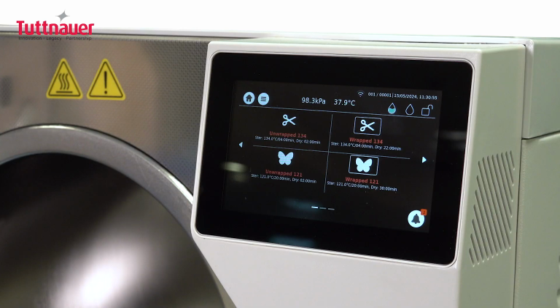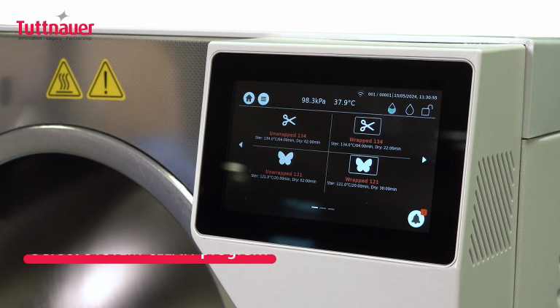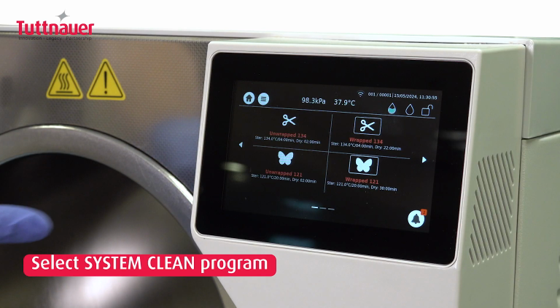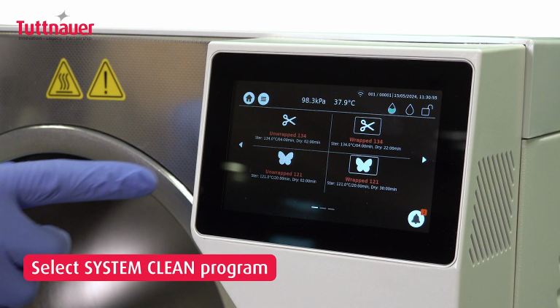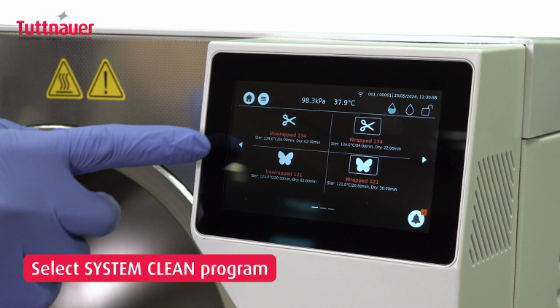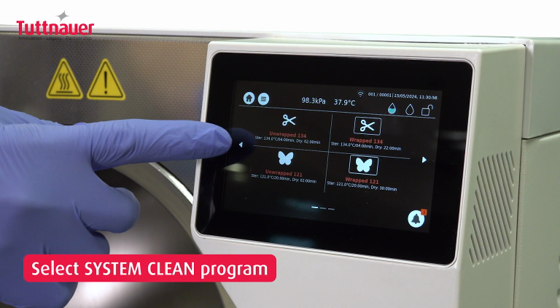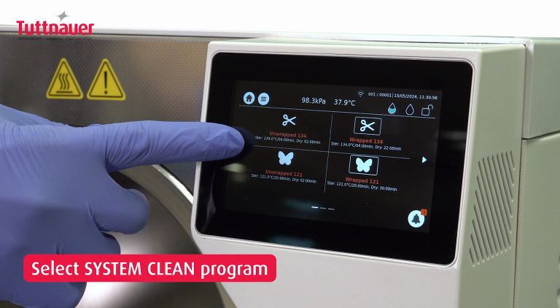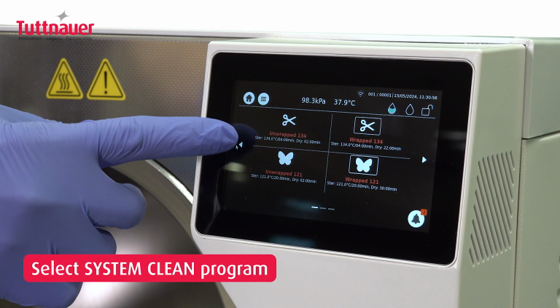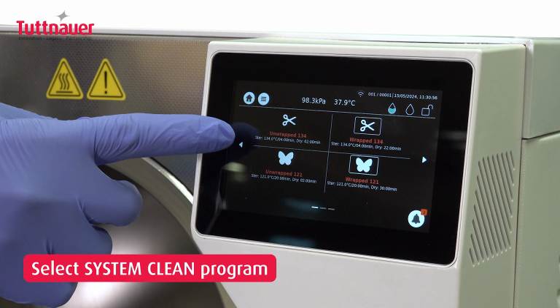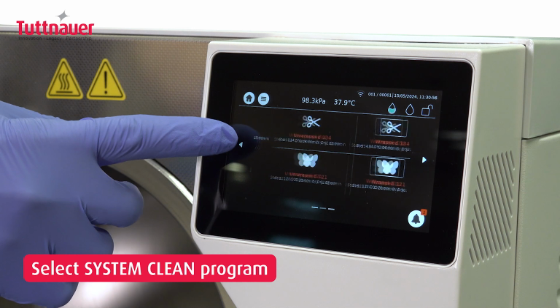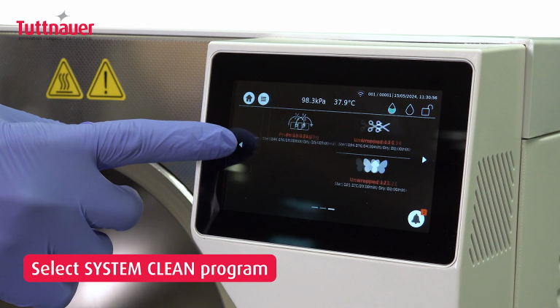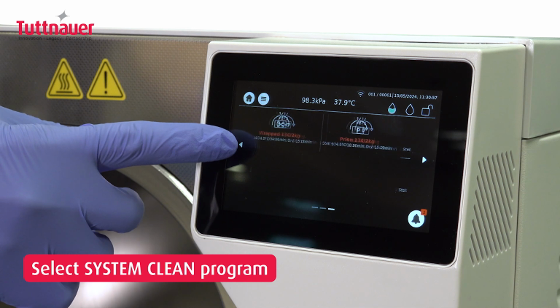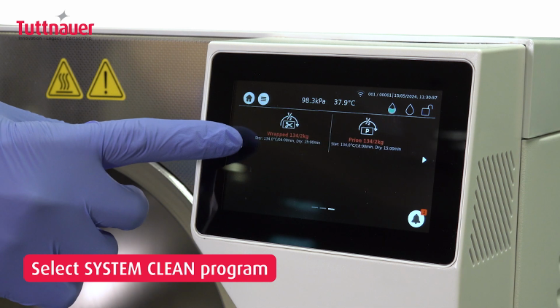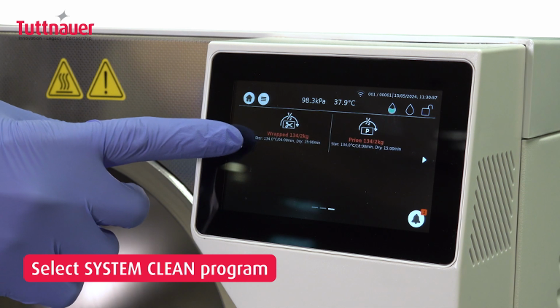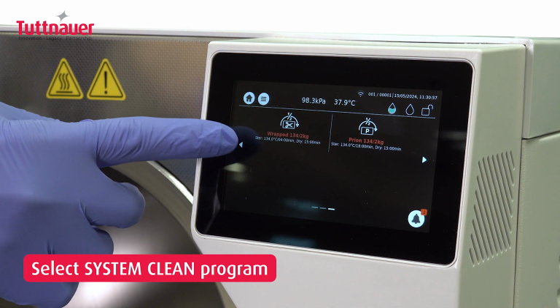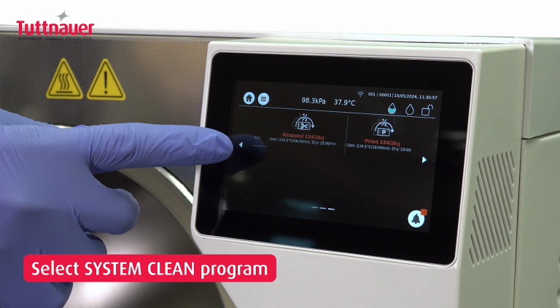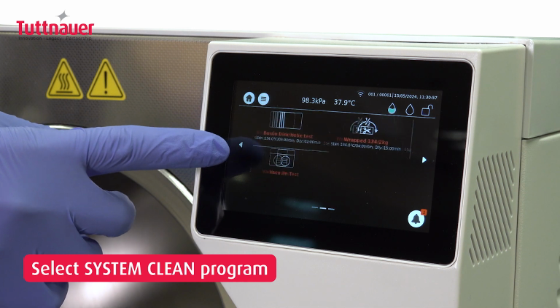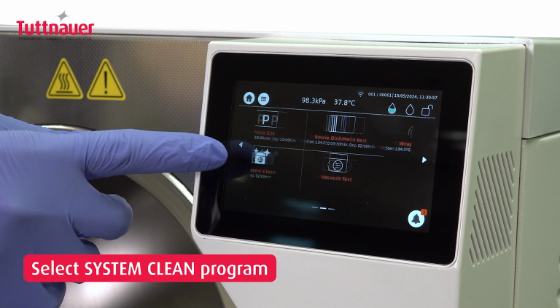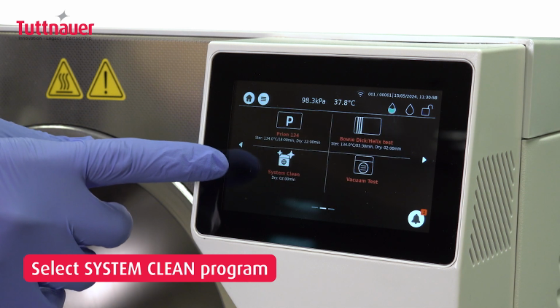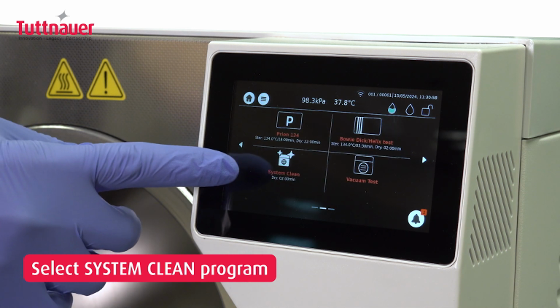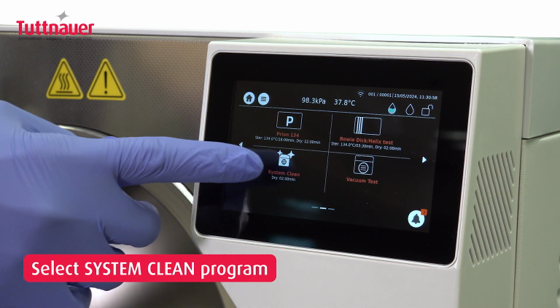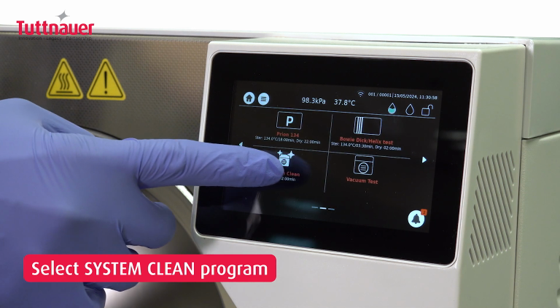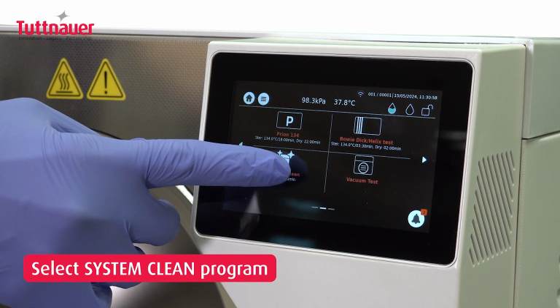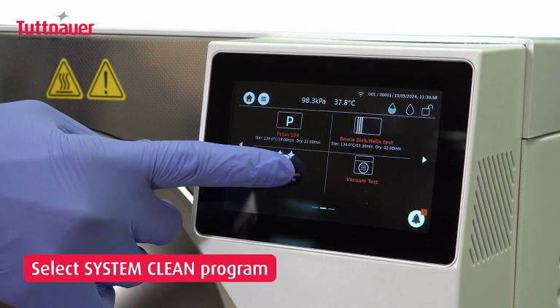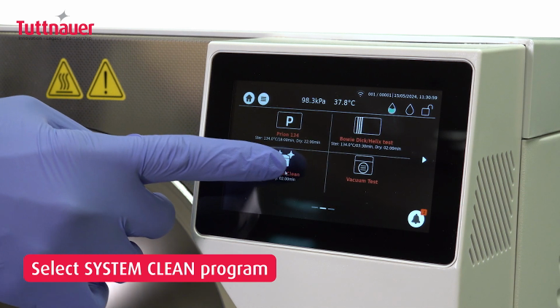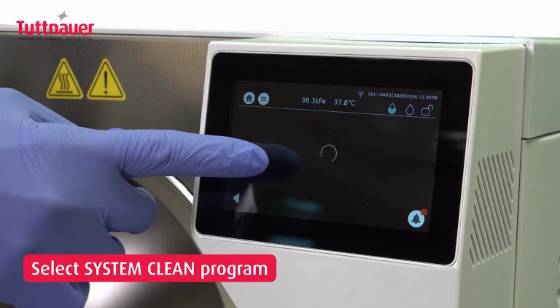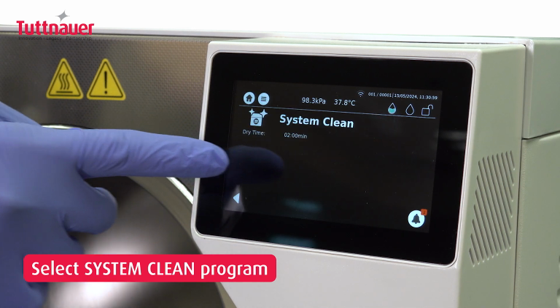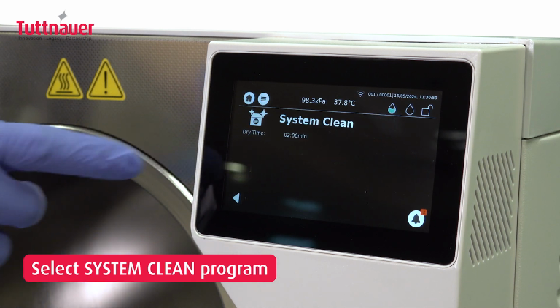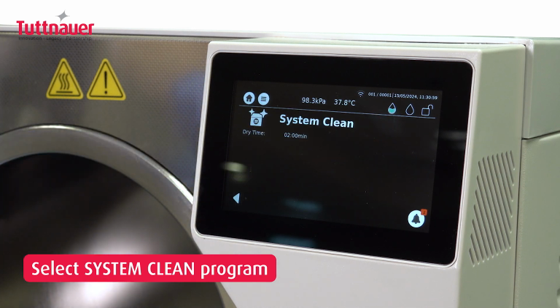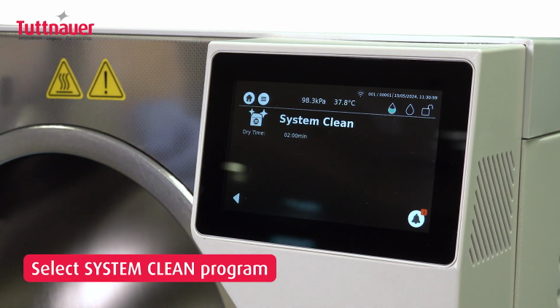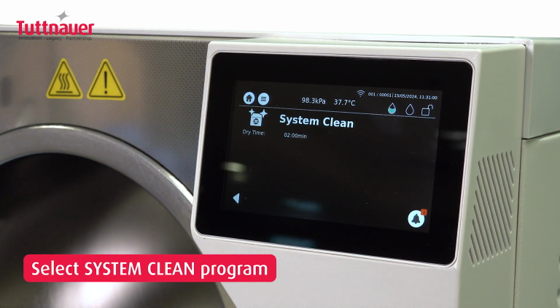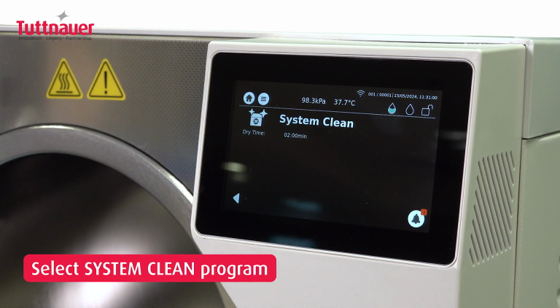Go to the Programs menu on the touchscreen and select the System Clean option for a deep clean.